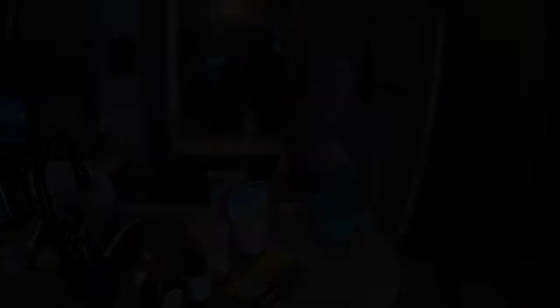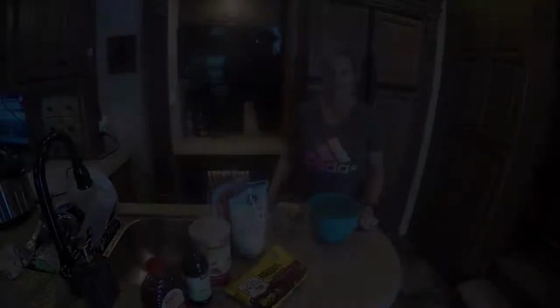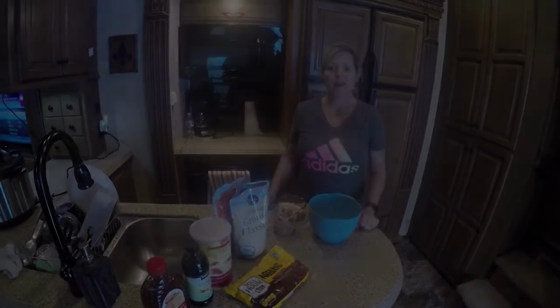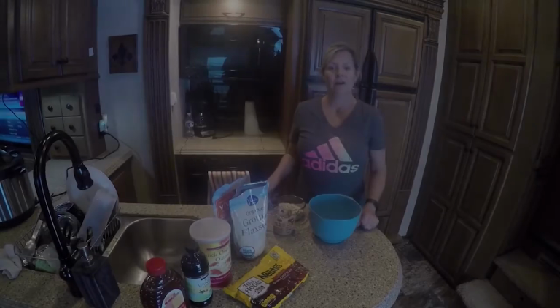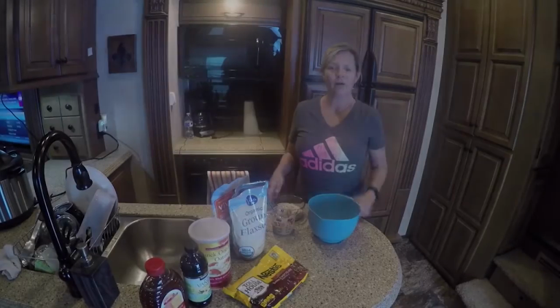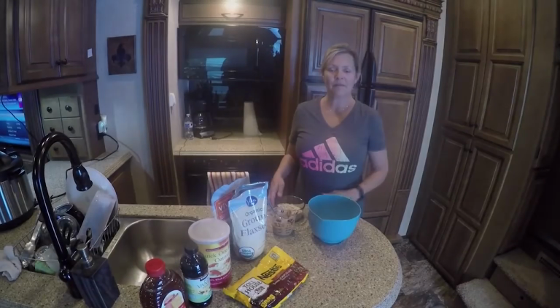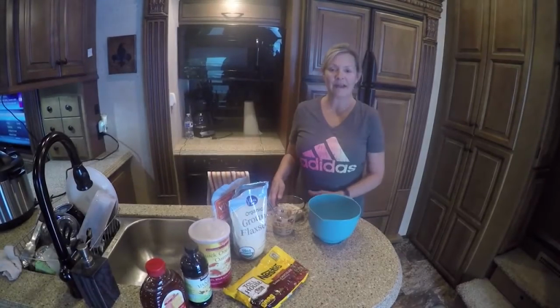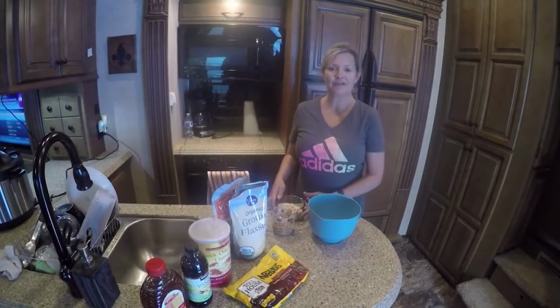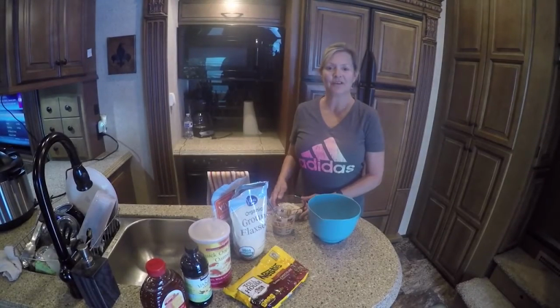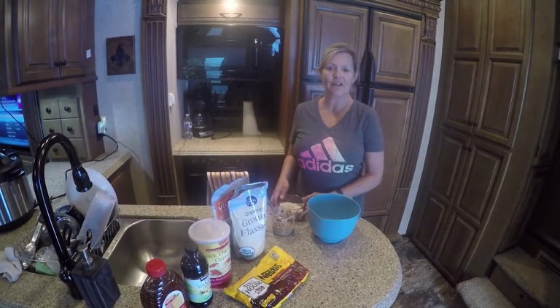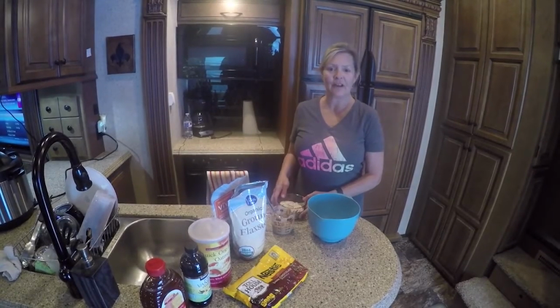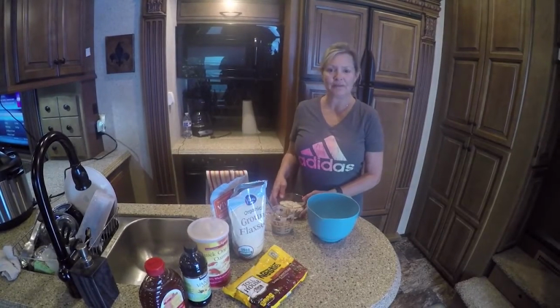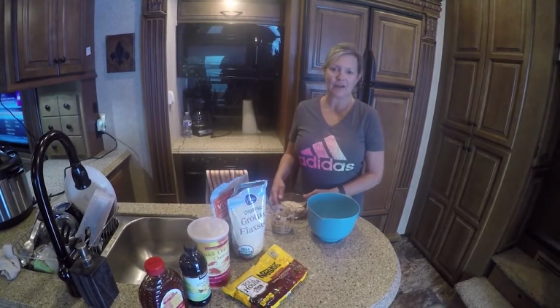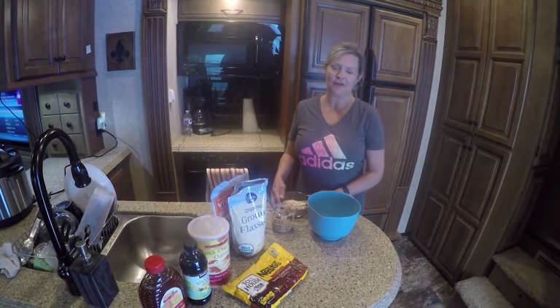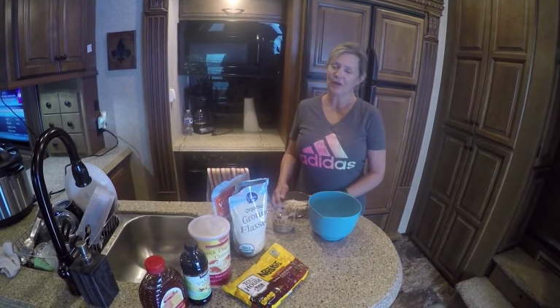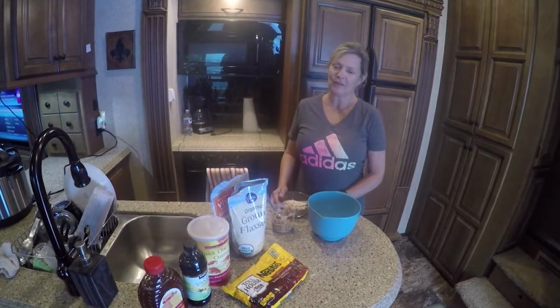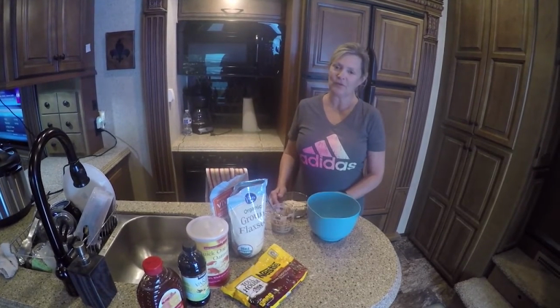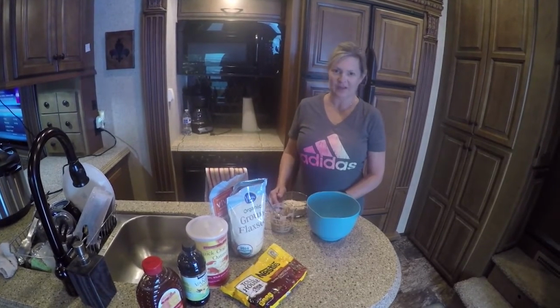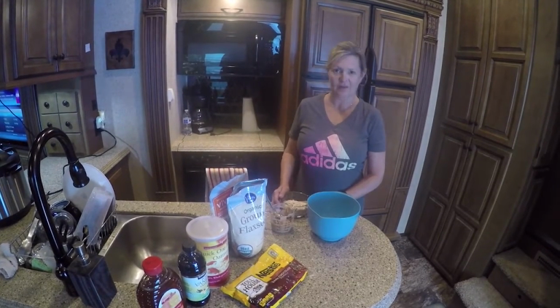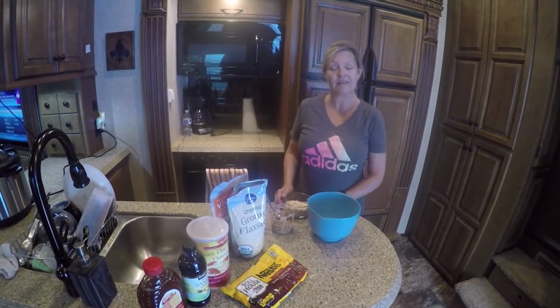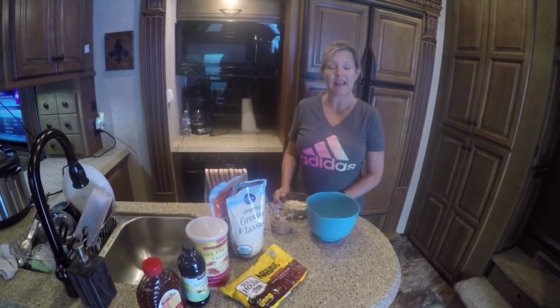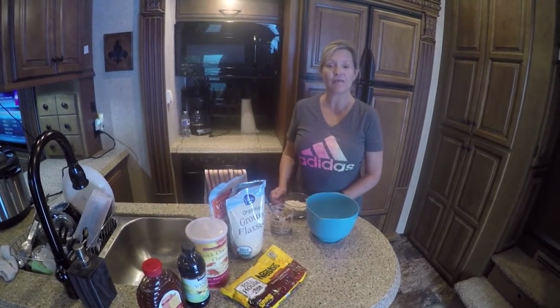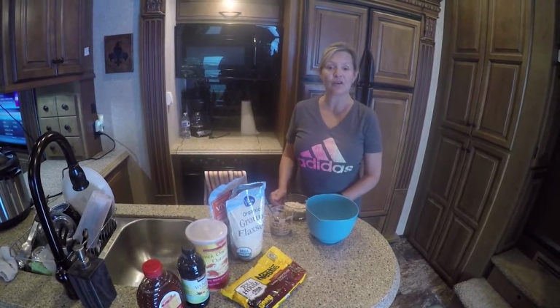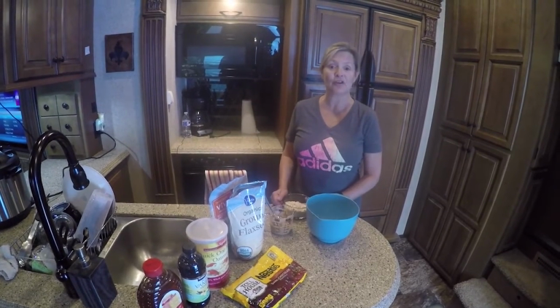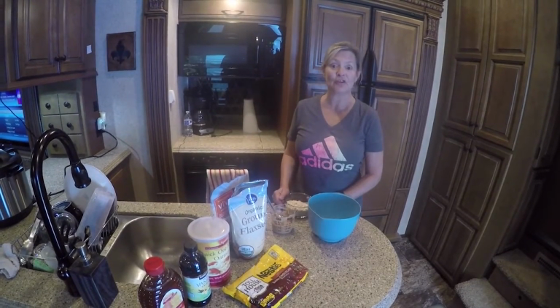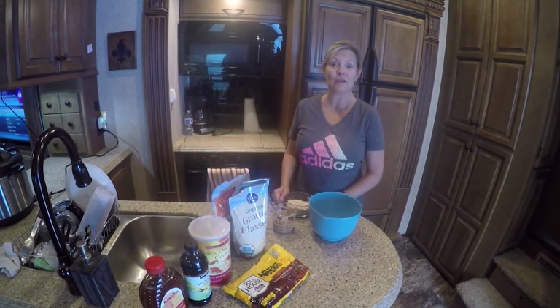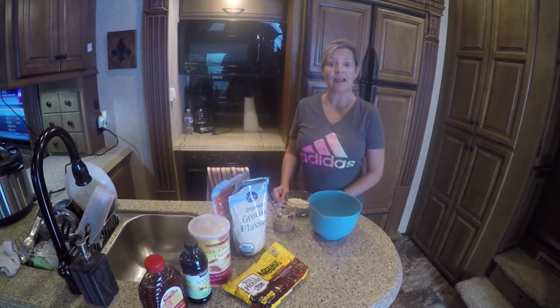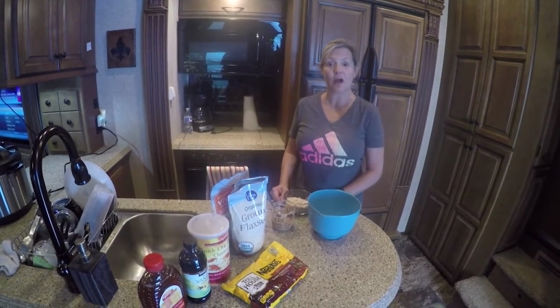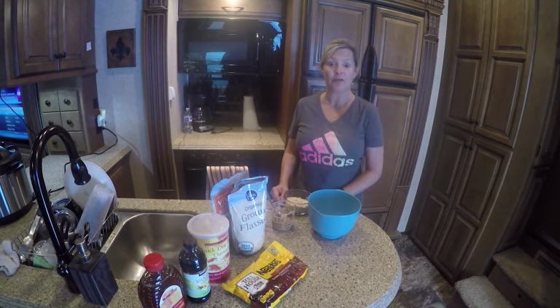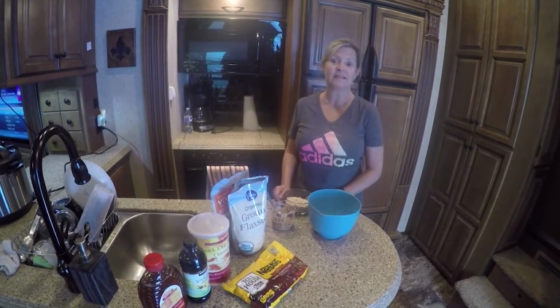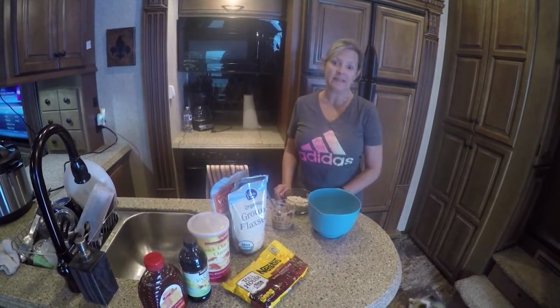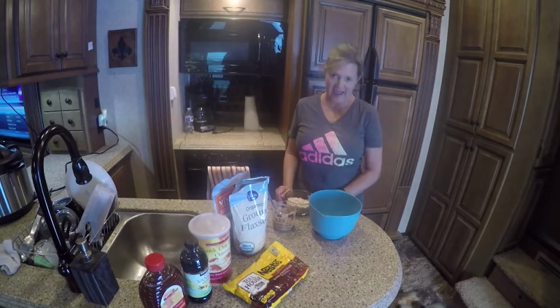Welcome back to another episode of Cooking with Kim. Today we're going to do a healthy snack.